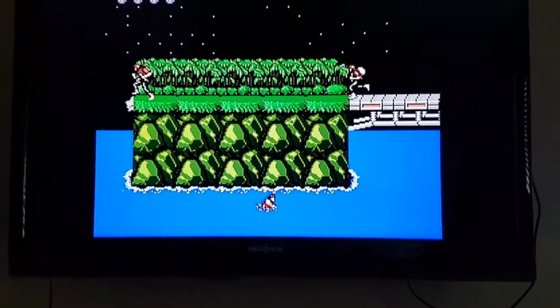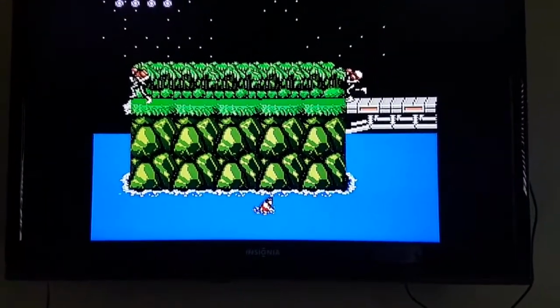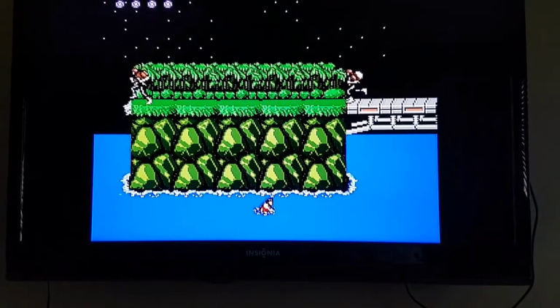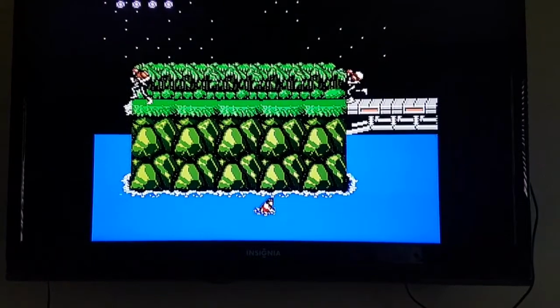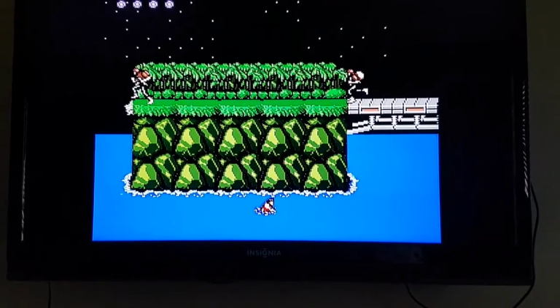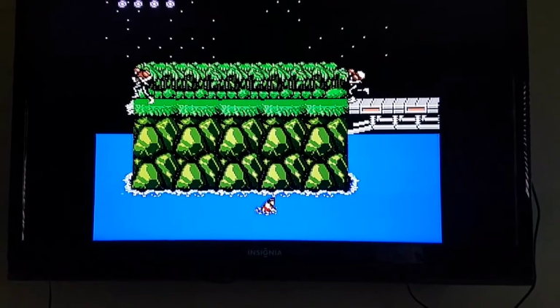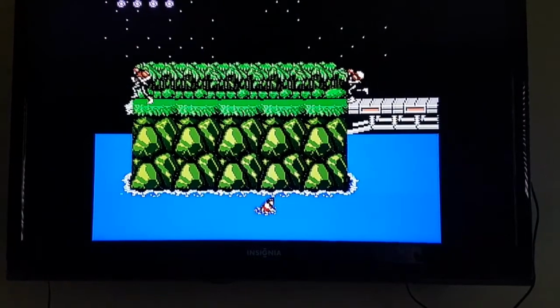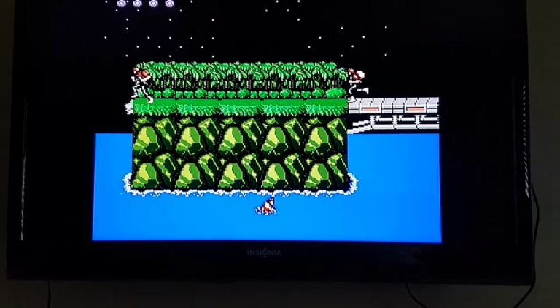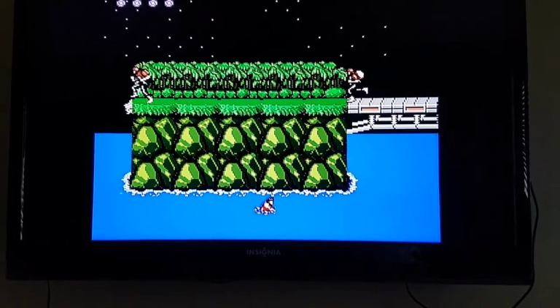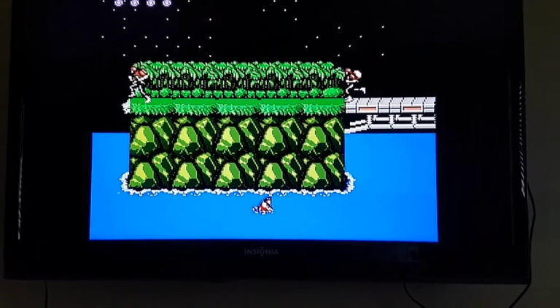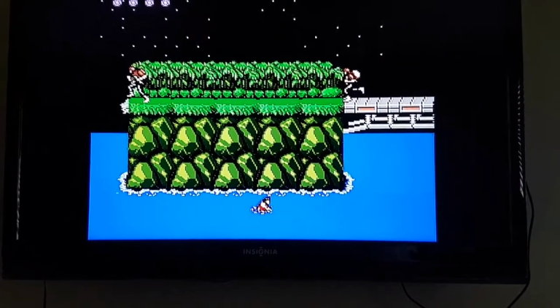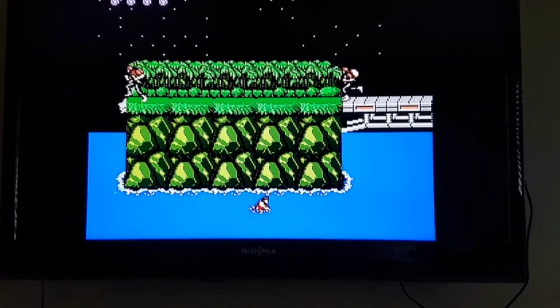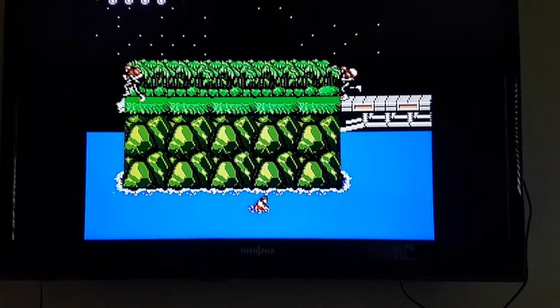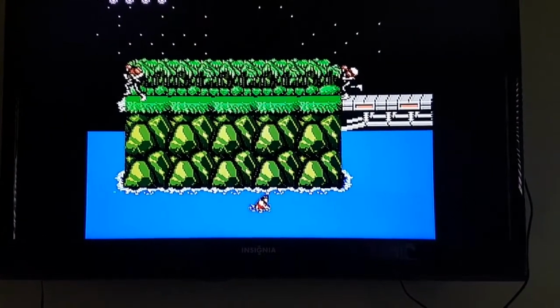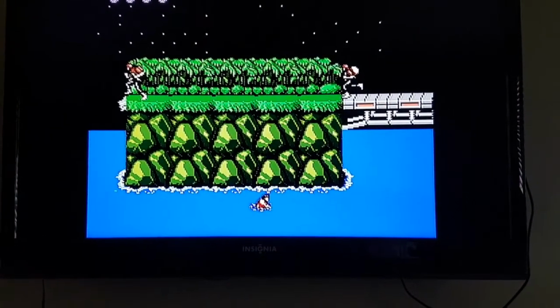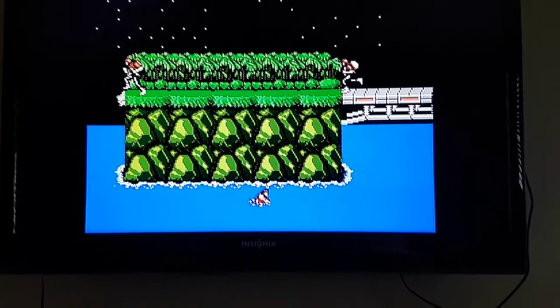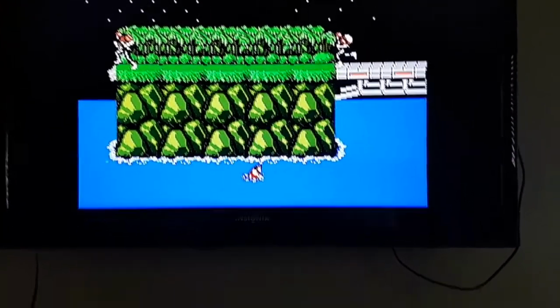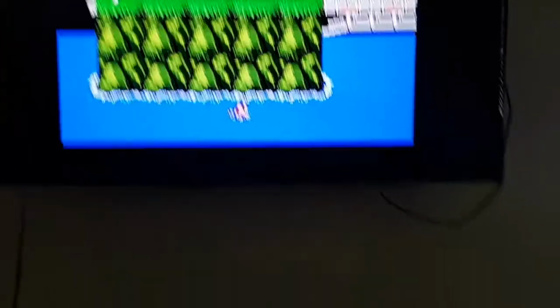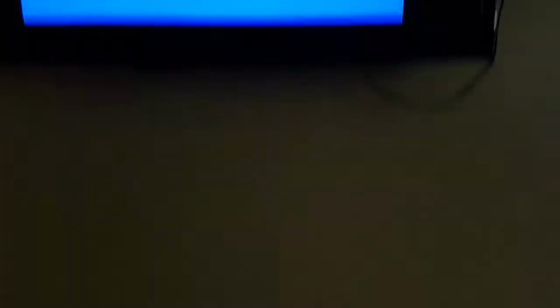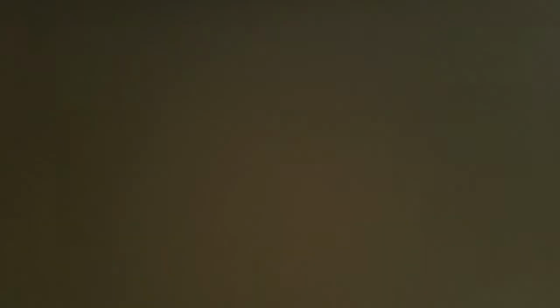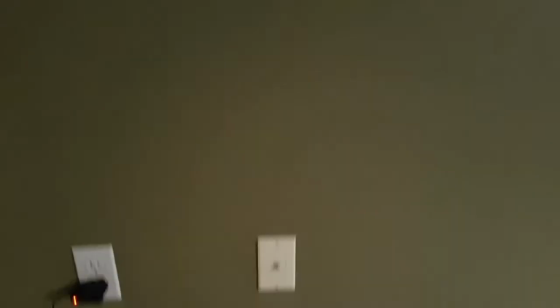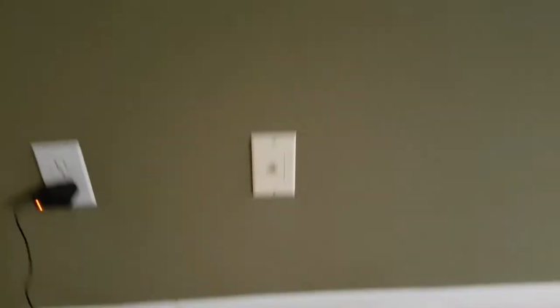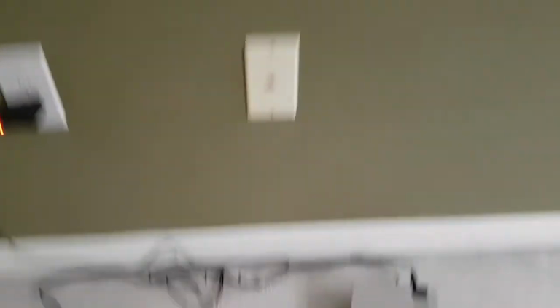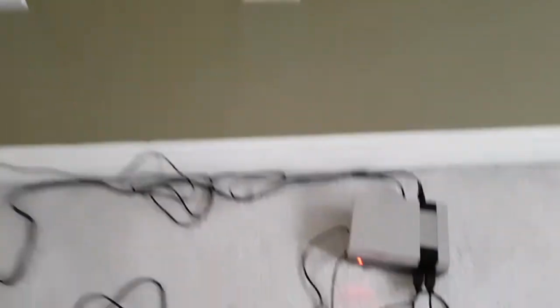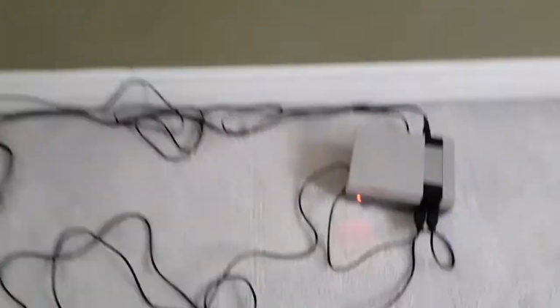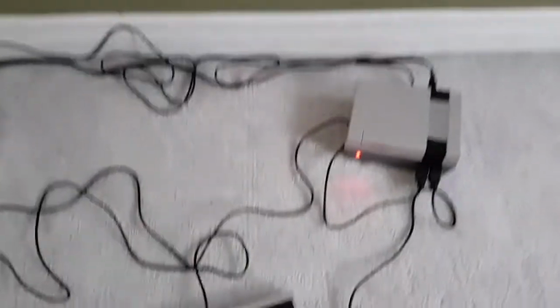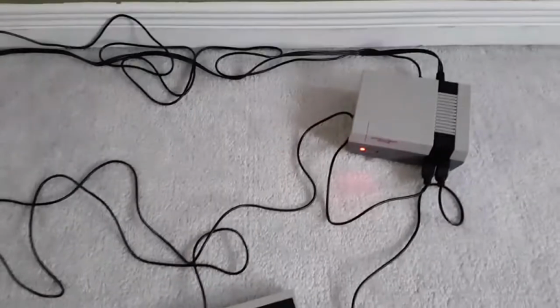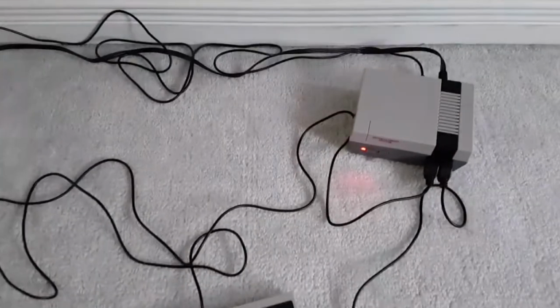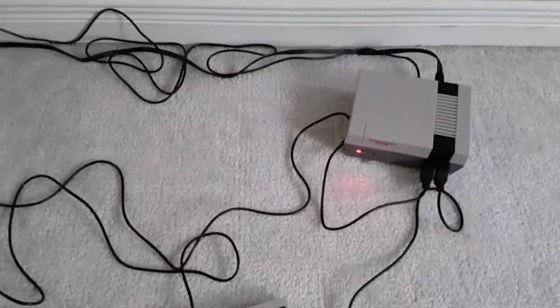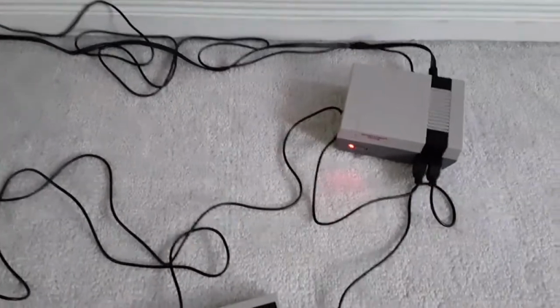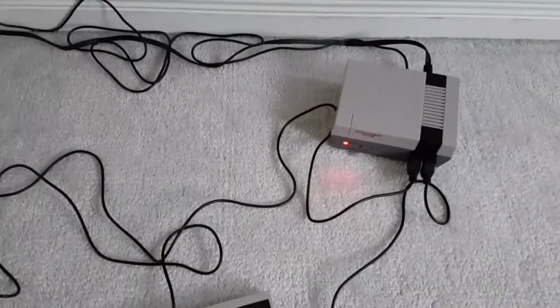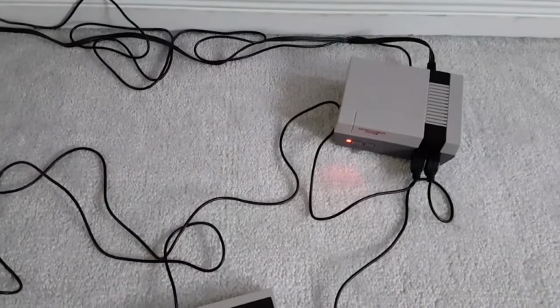And that's it for the fake NES Mini. There it is. Exciting.